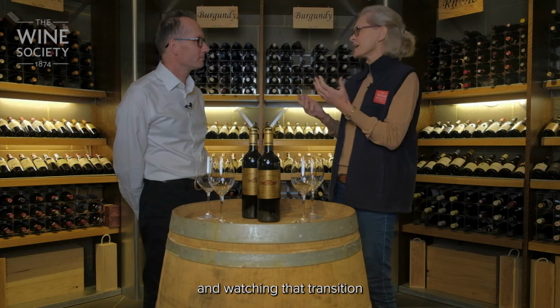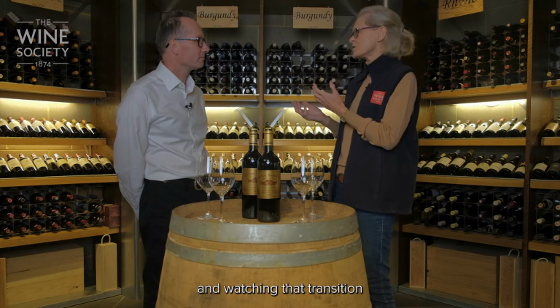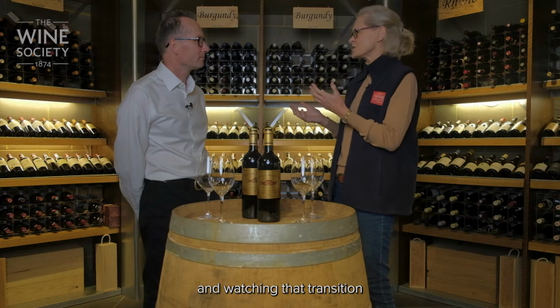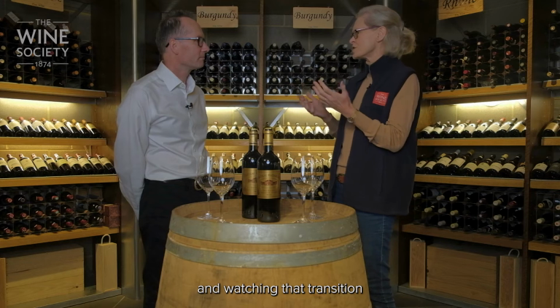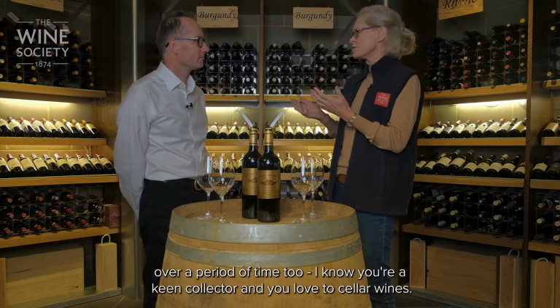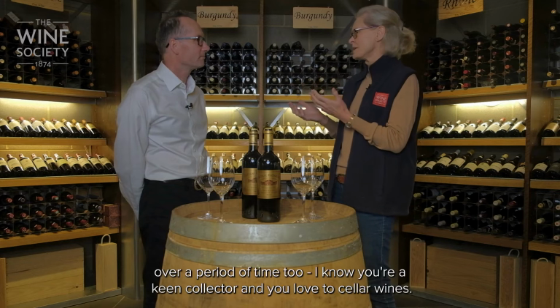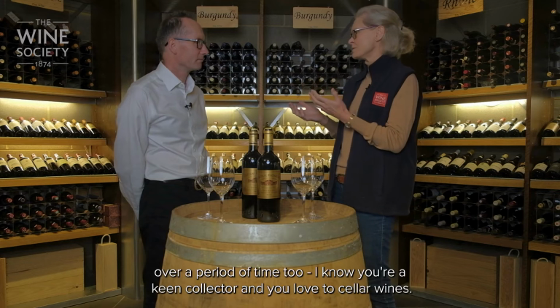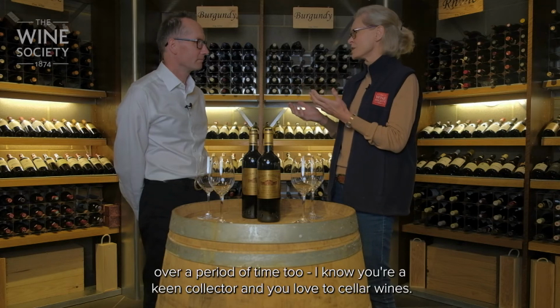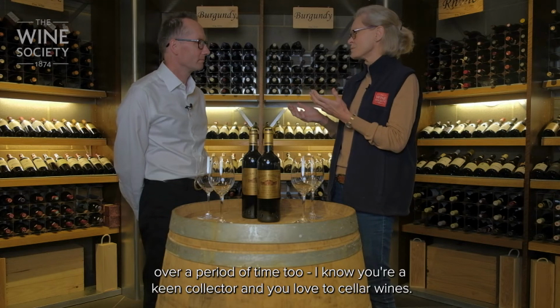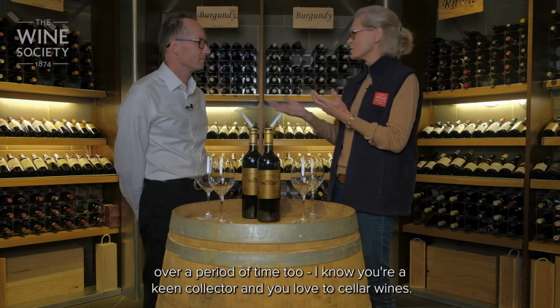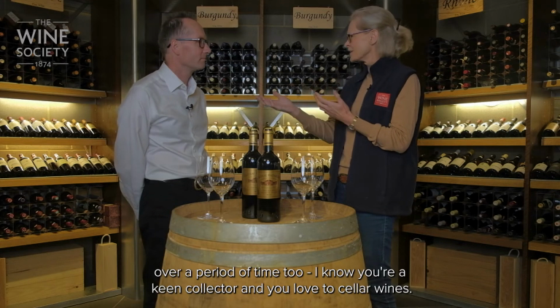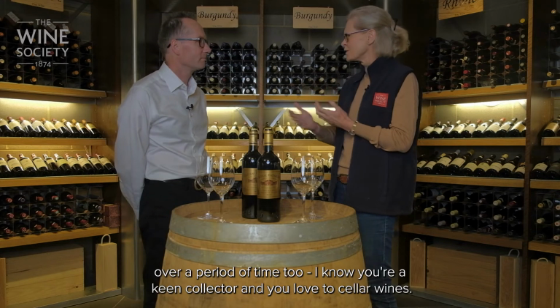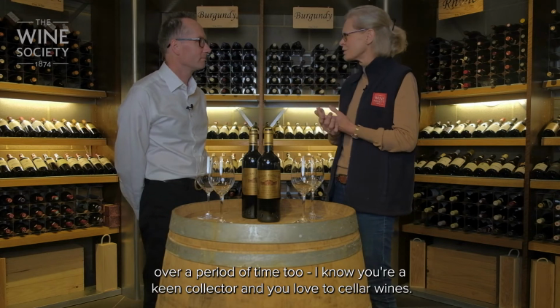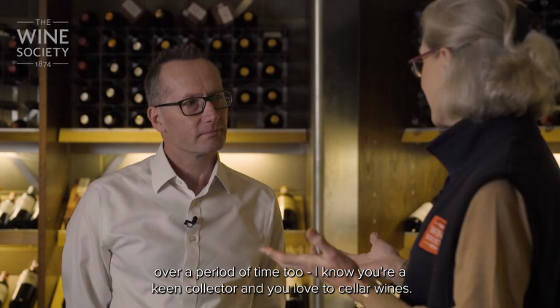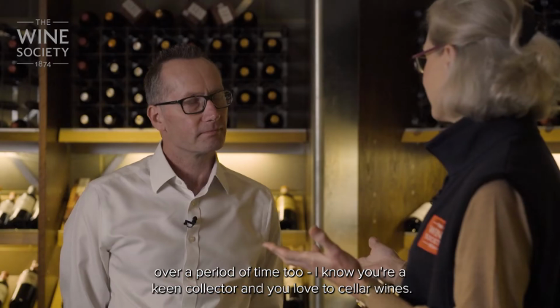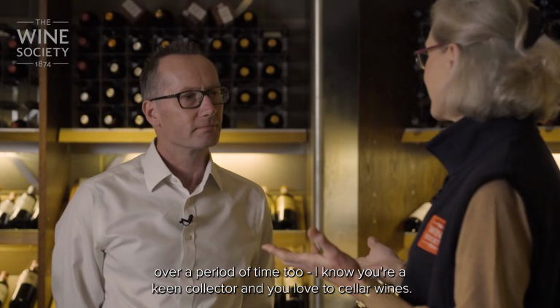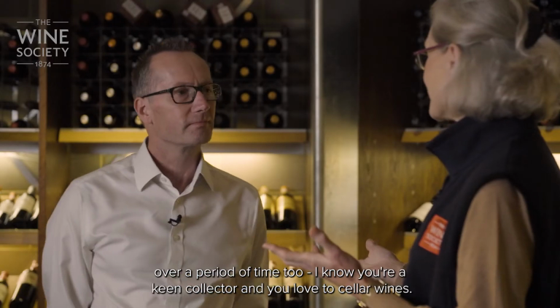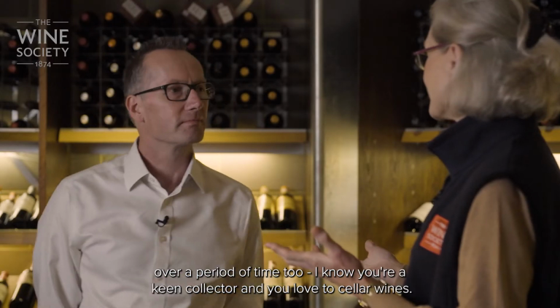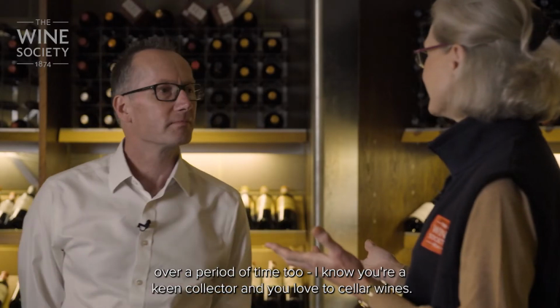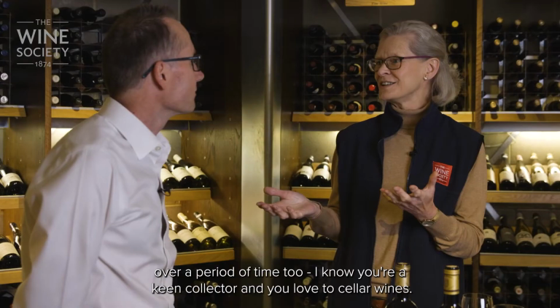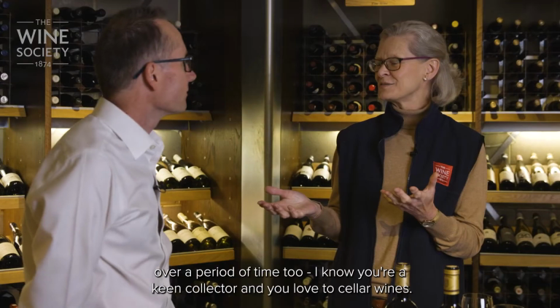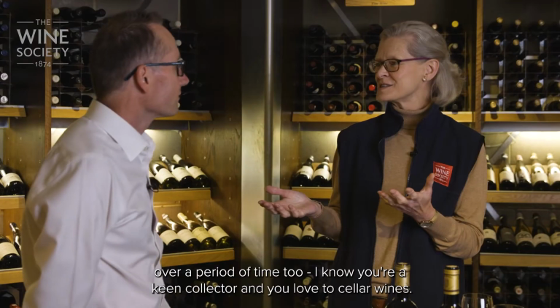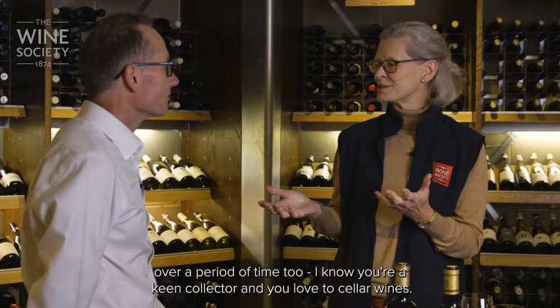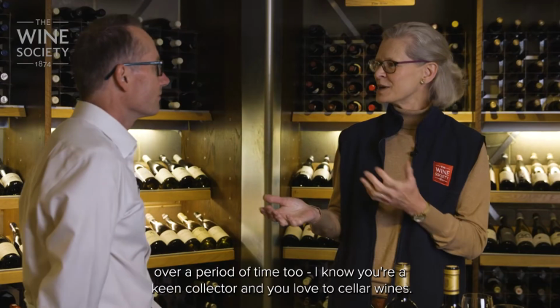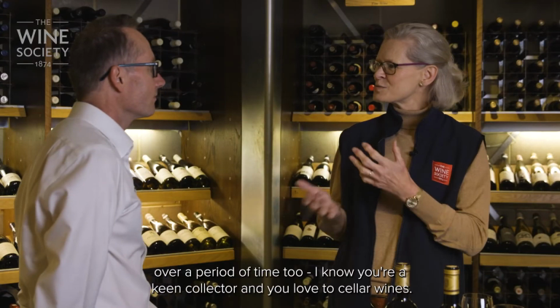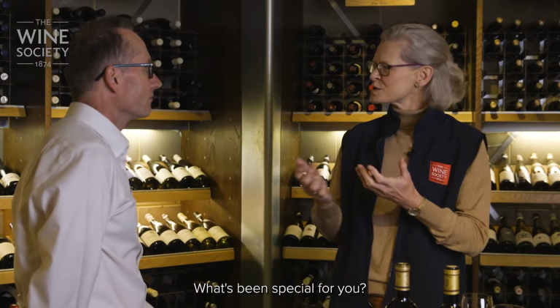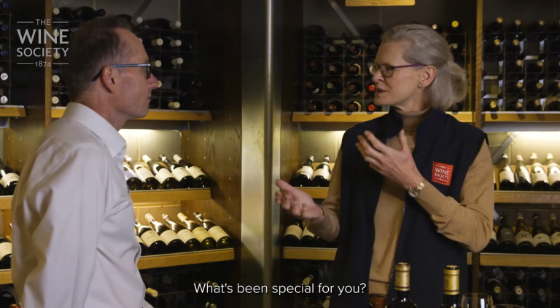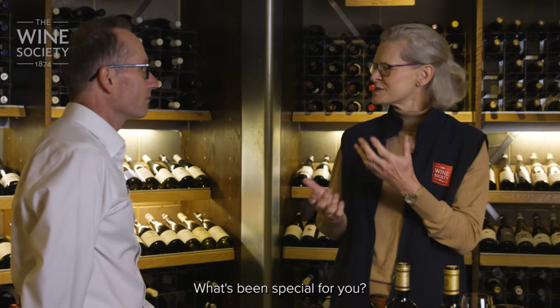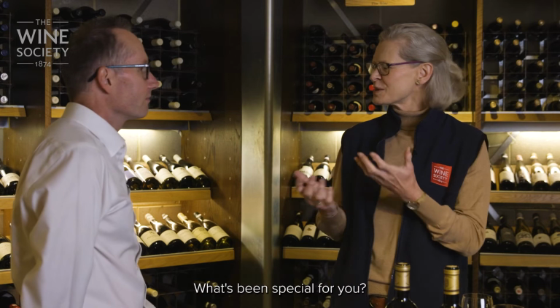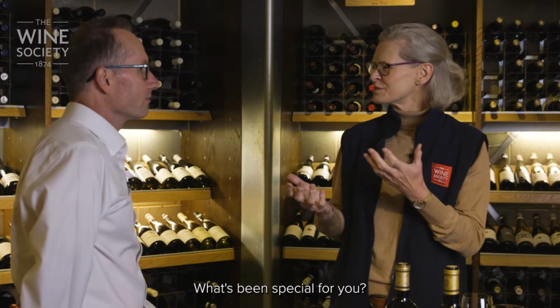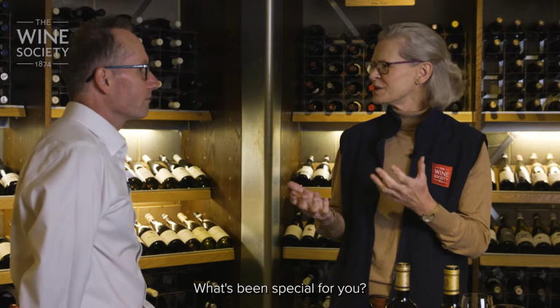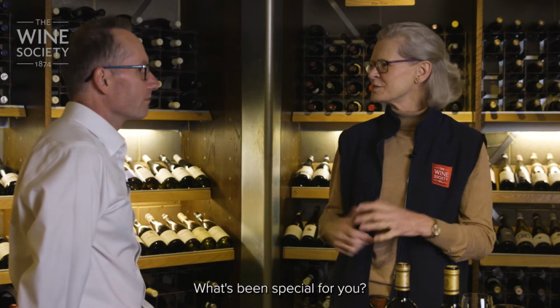It's just a gentling of the wine, if you like, which I love. And watching that transition over a period of time too — I know you're a keen collector and you love to cellar the wines. What's been special for you?